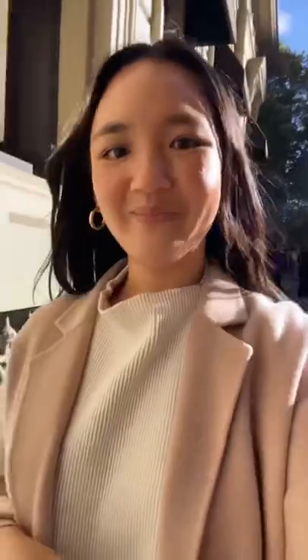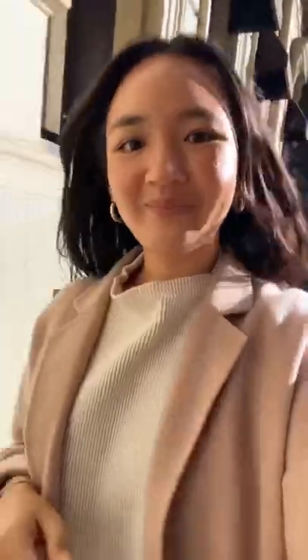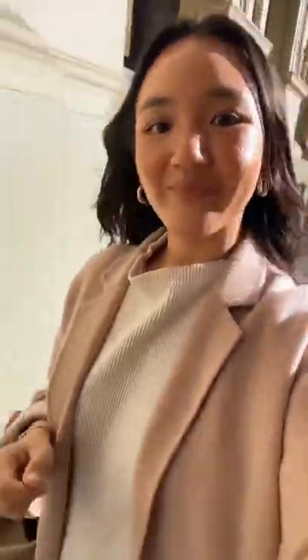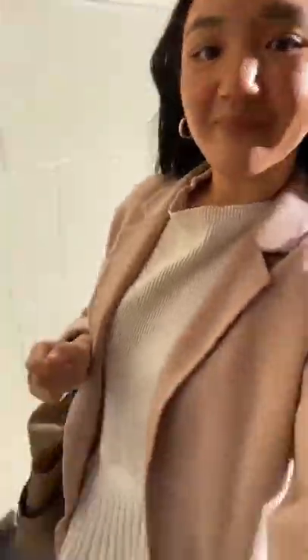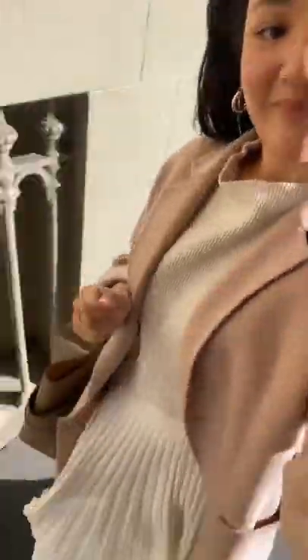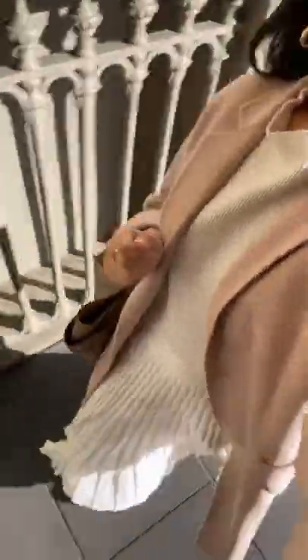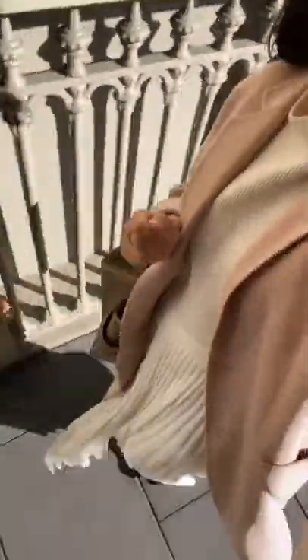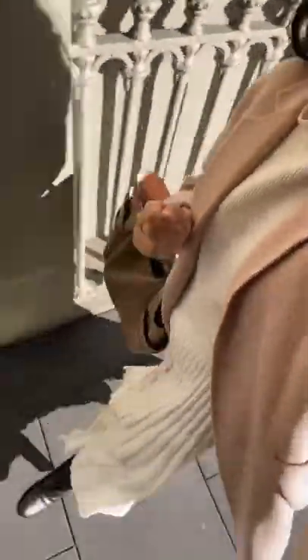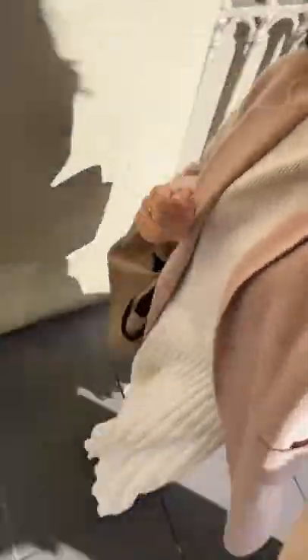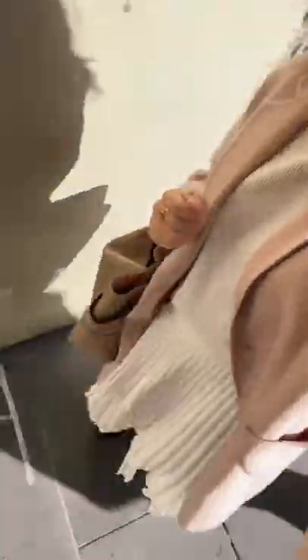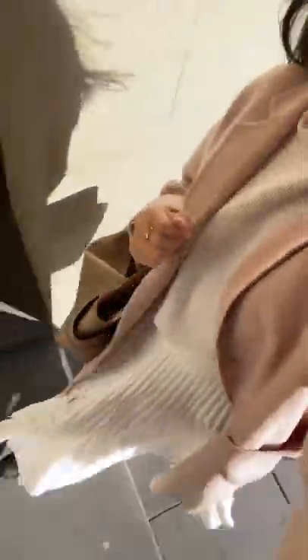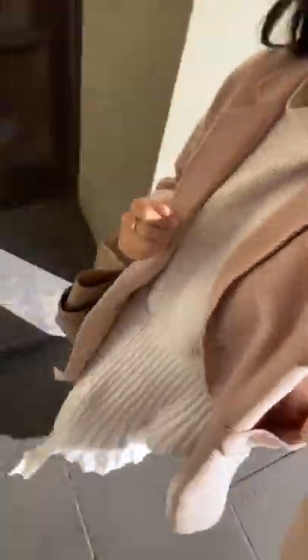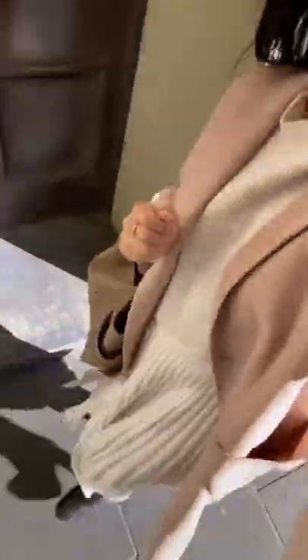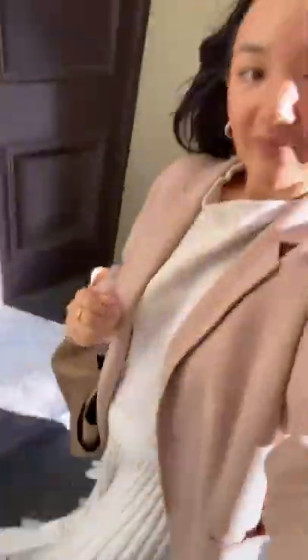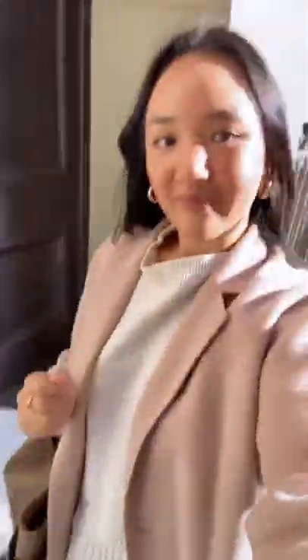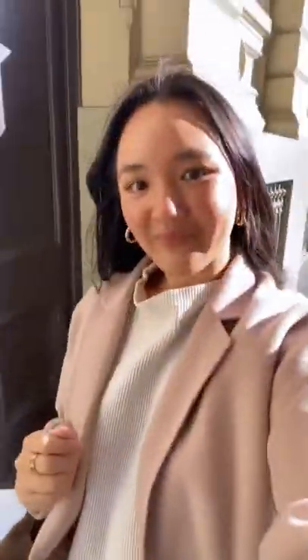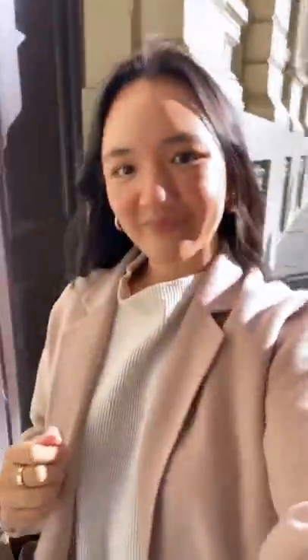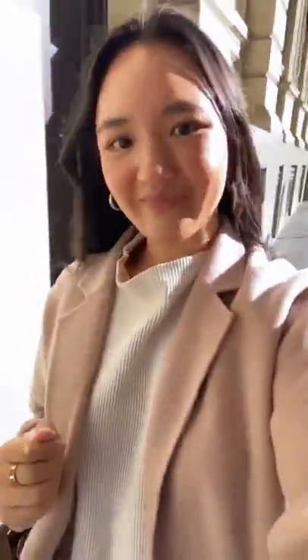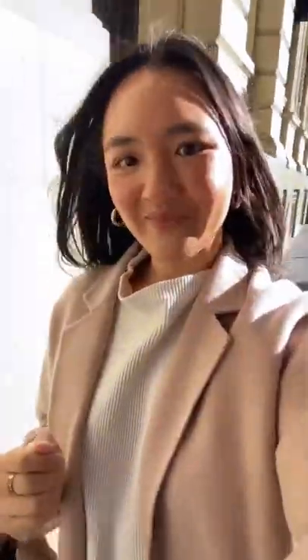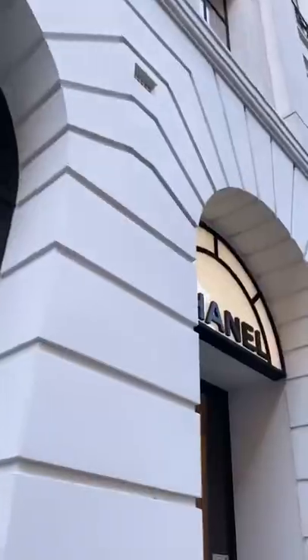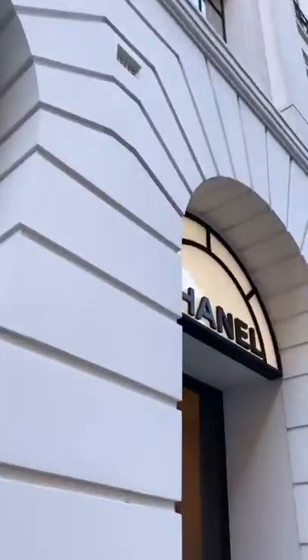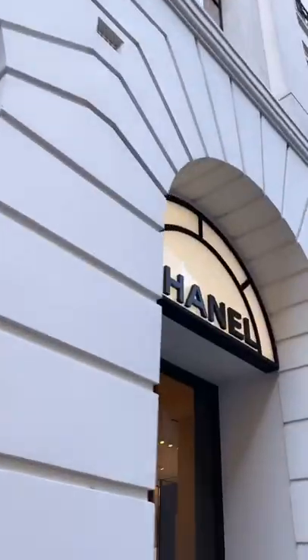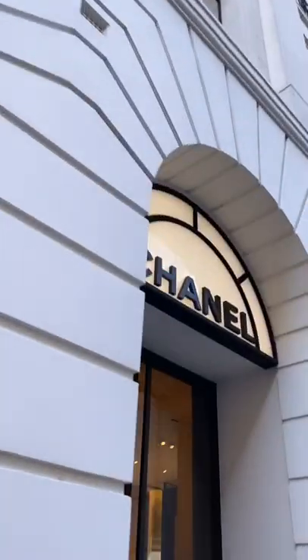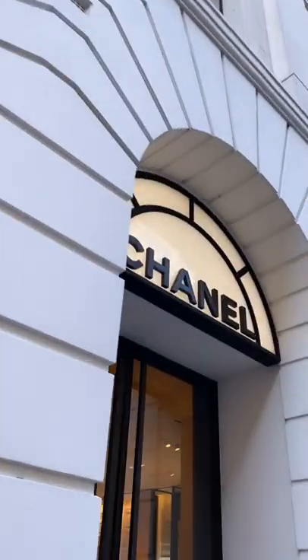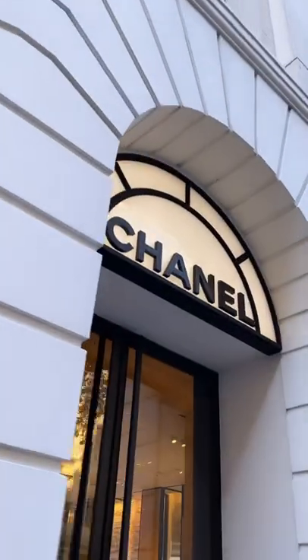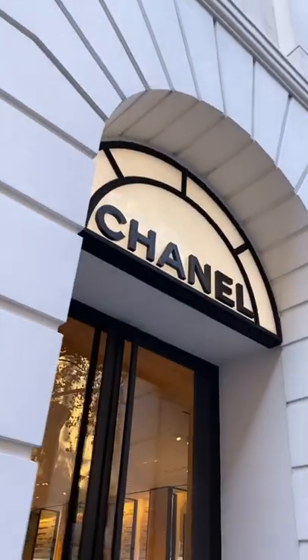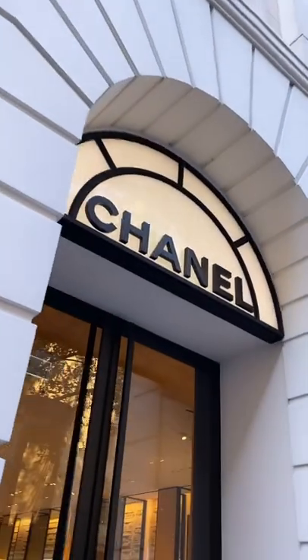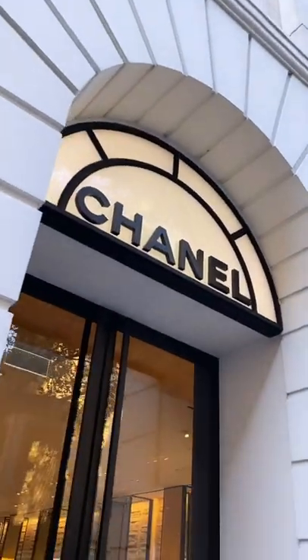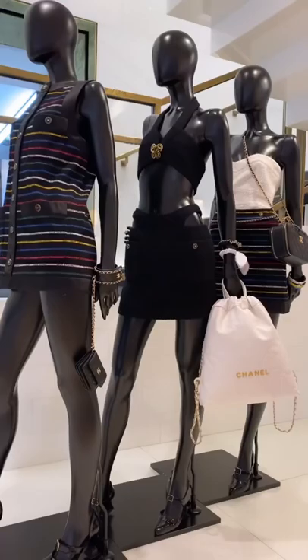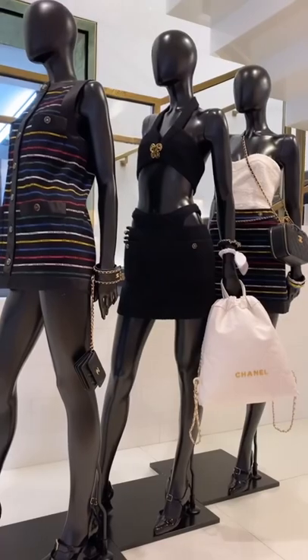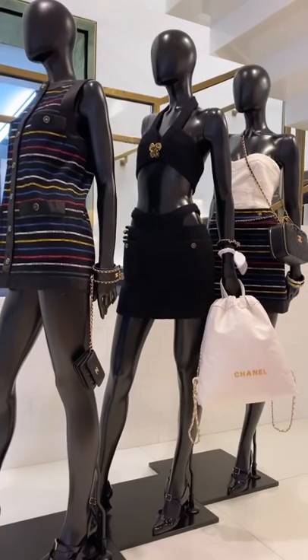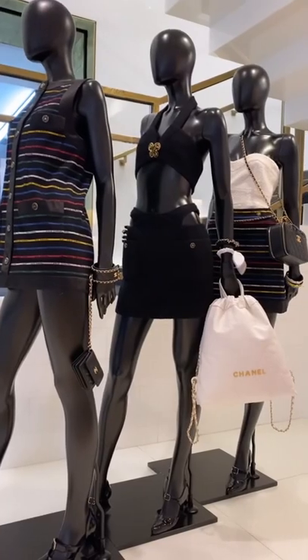Hey guys! Today I'm taking you with me to Chanel to look at the launch of their brand new 22S Spring Summer collection.